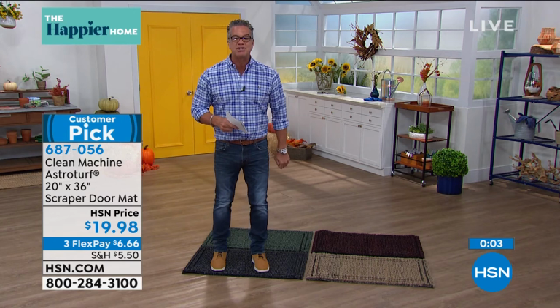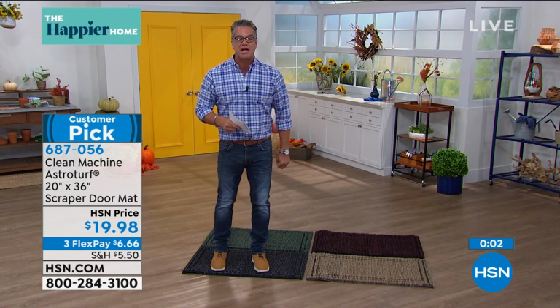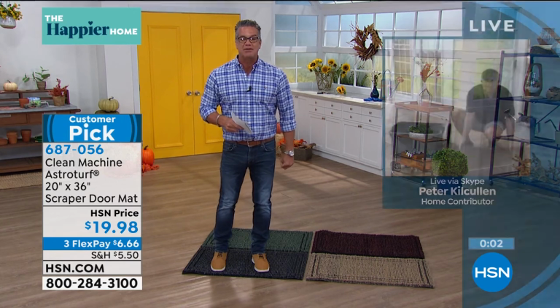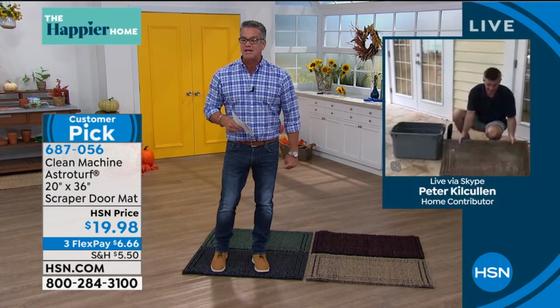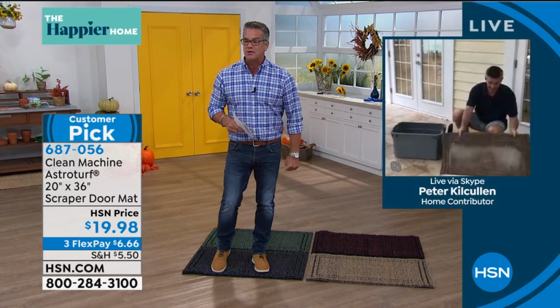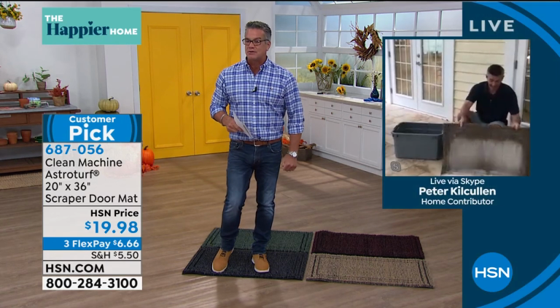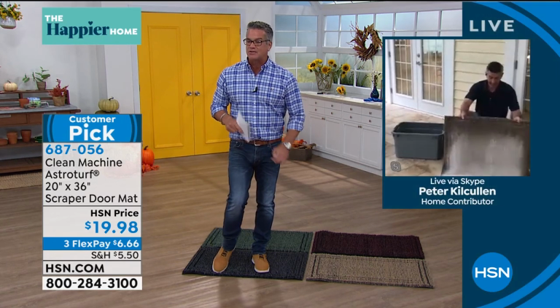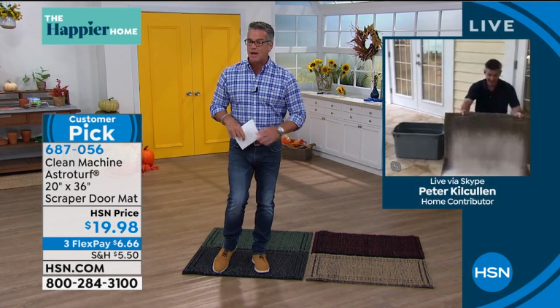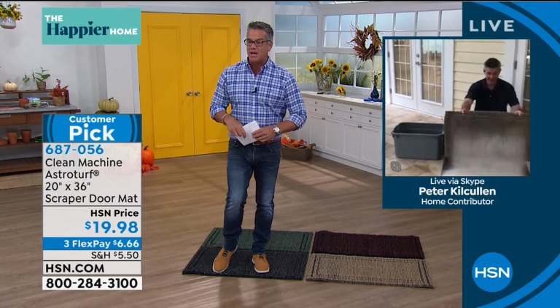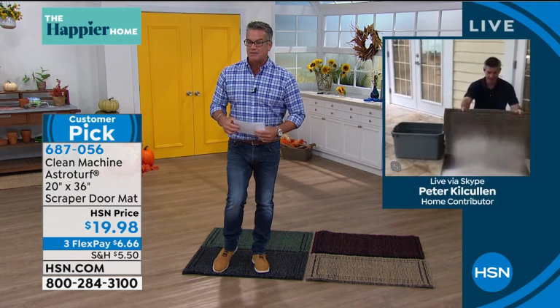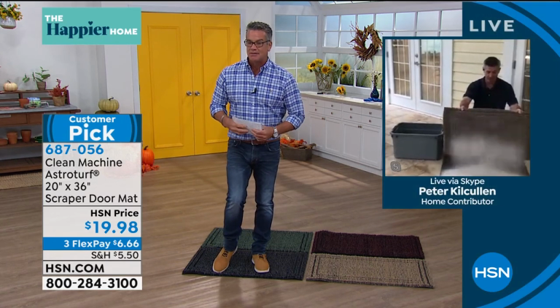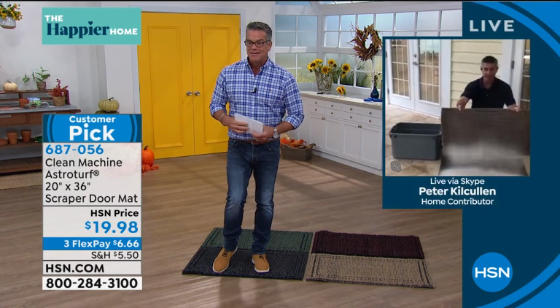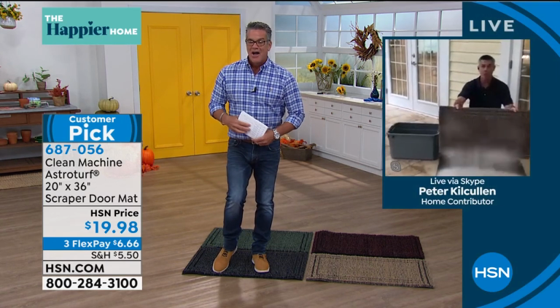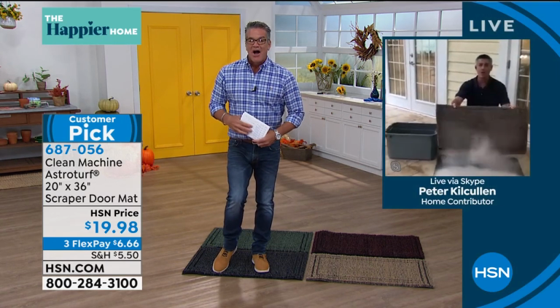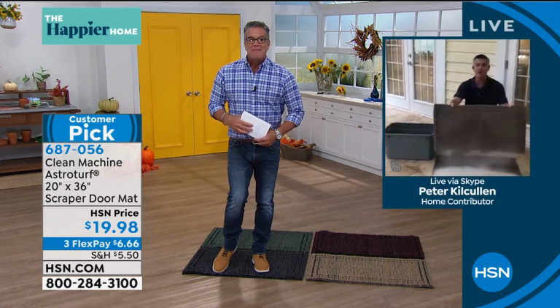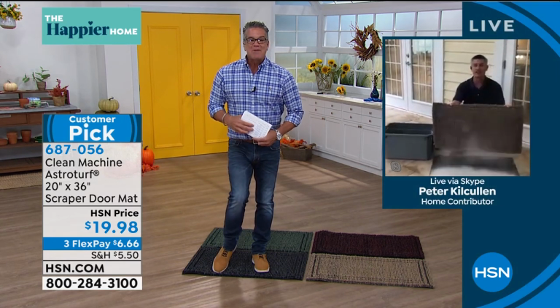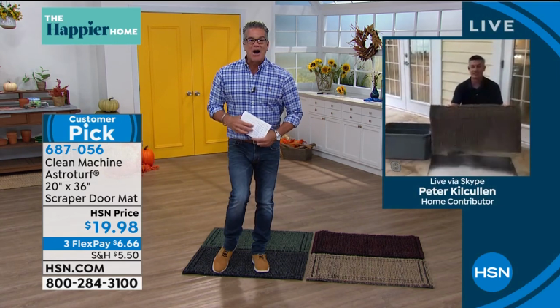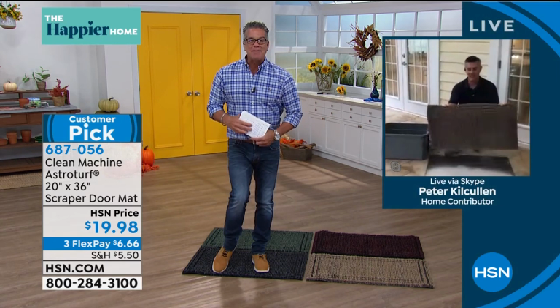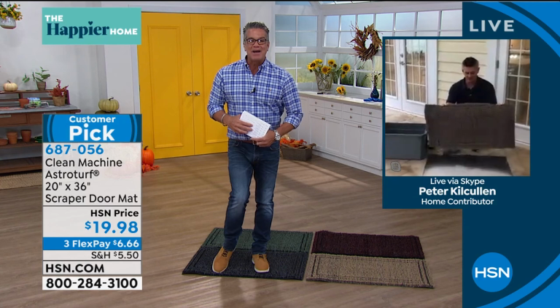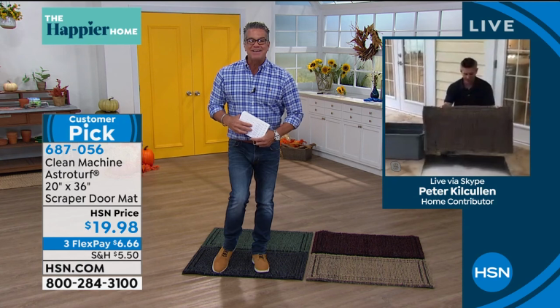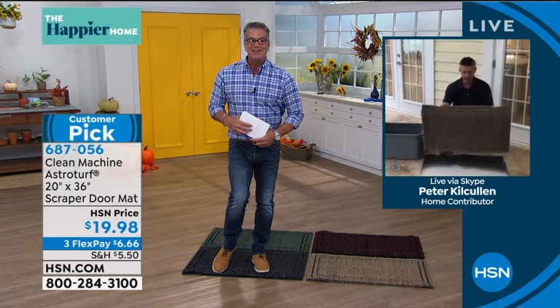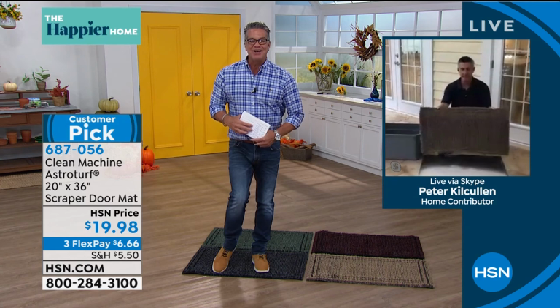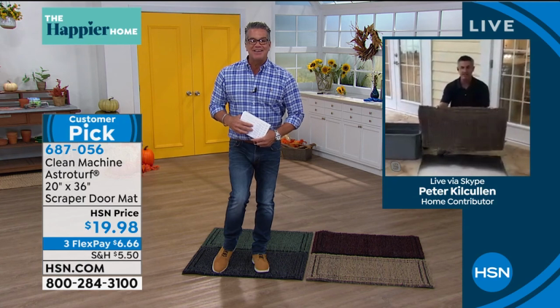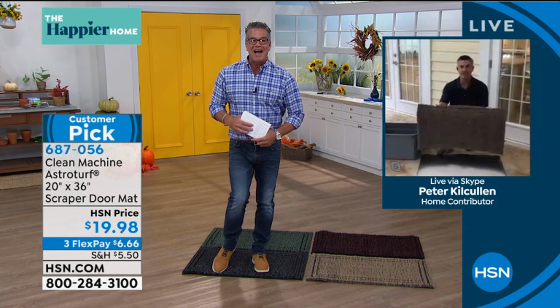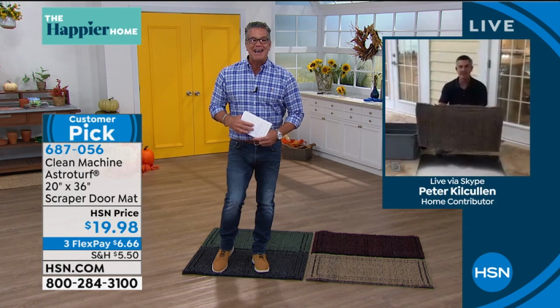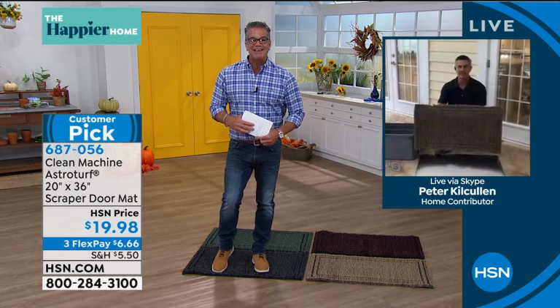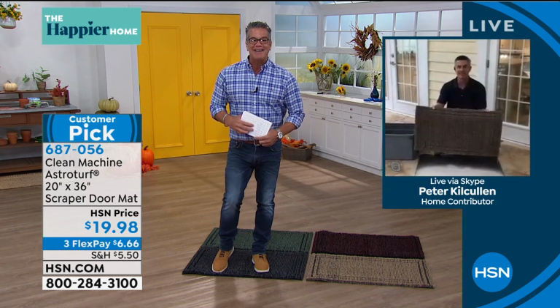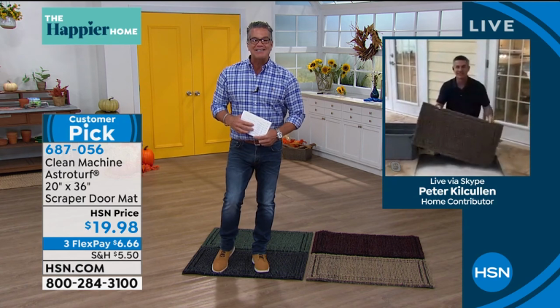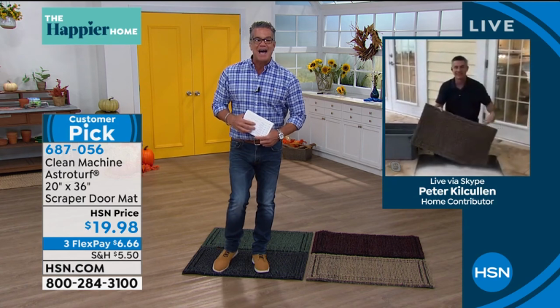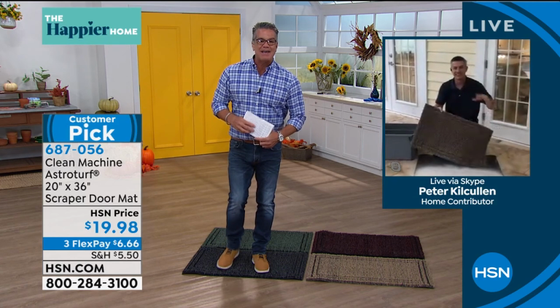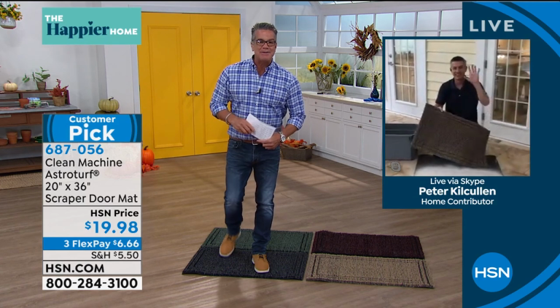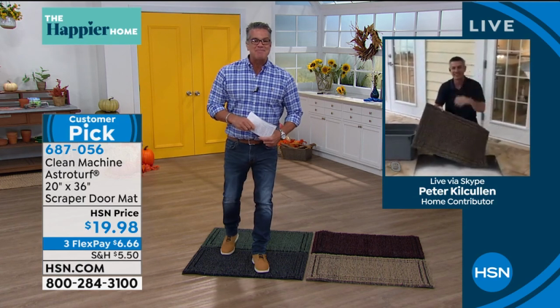Appreciate you. Thanks for Skyping in — it works. Thanks for hanging out at the house. Say hi to Debbie, see you soon.